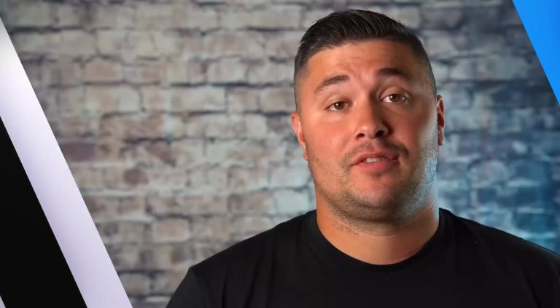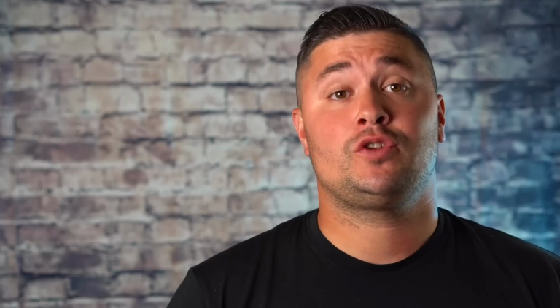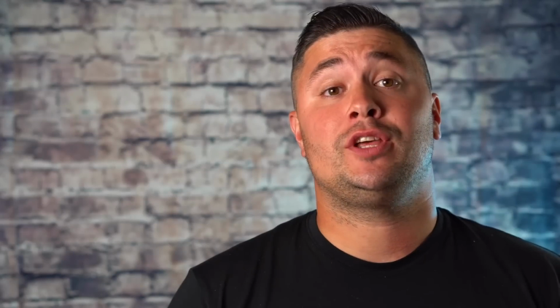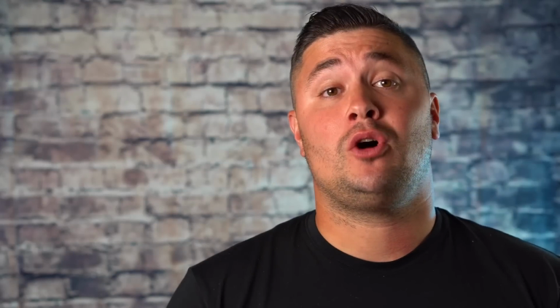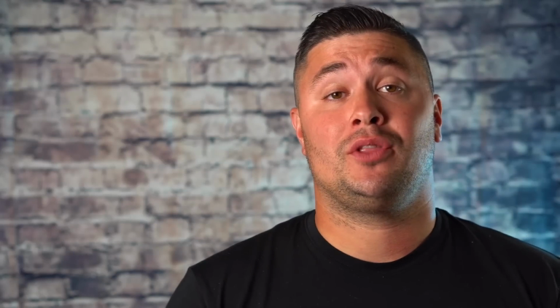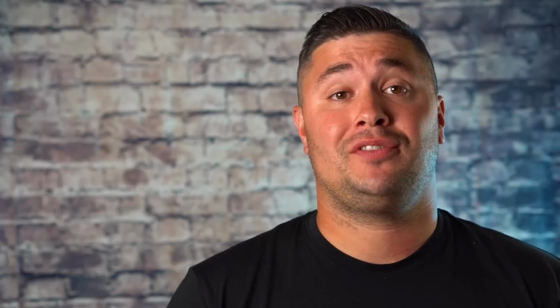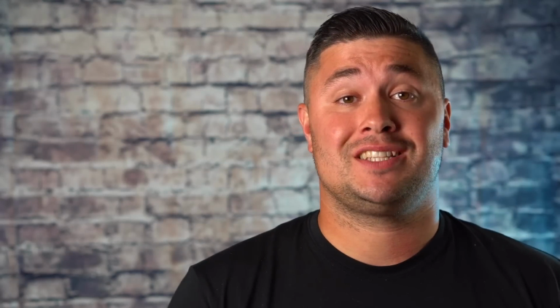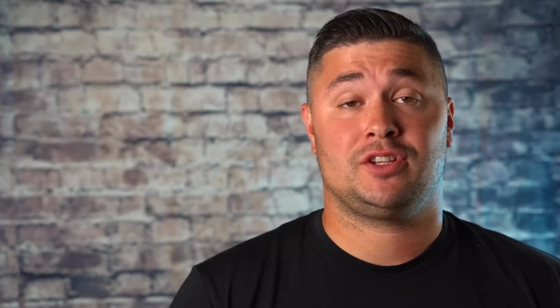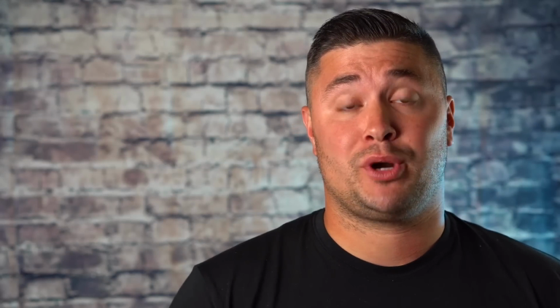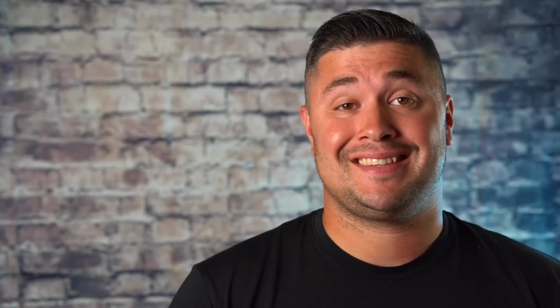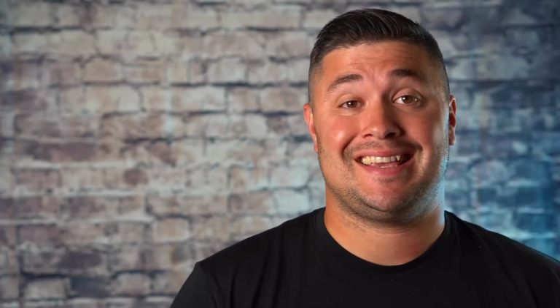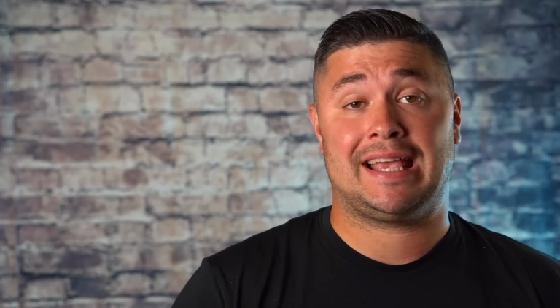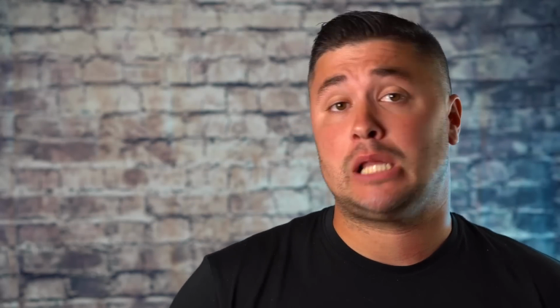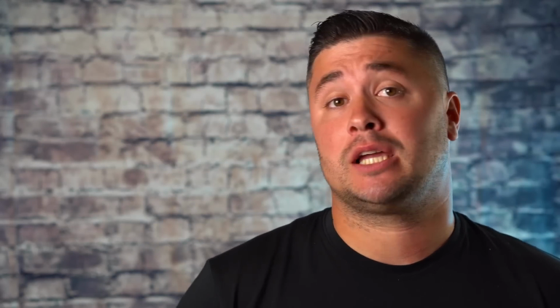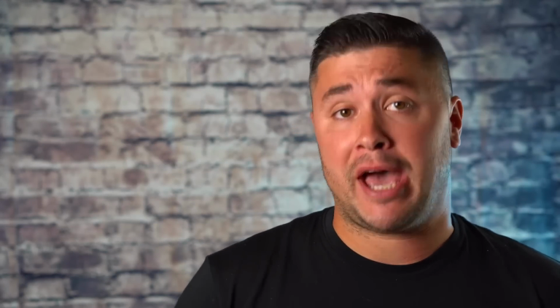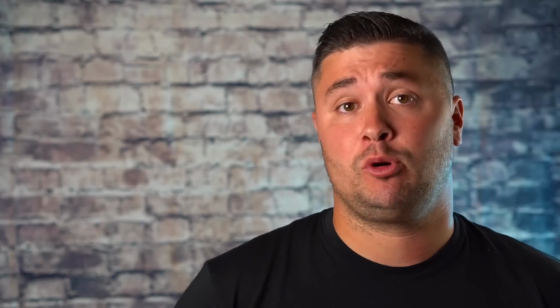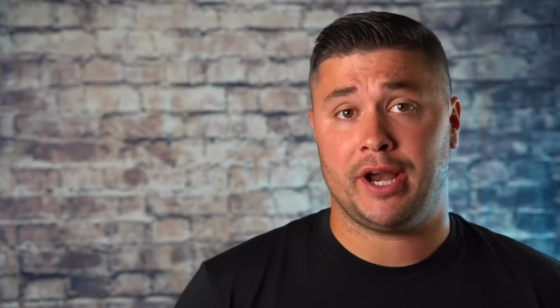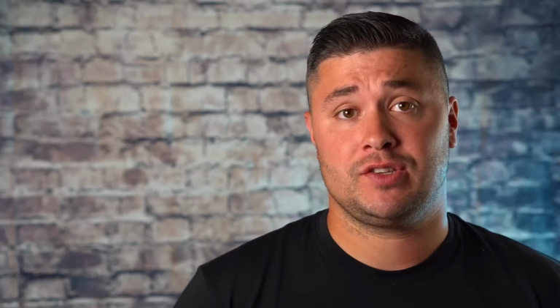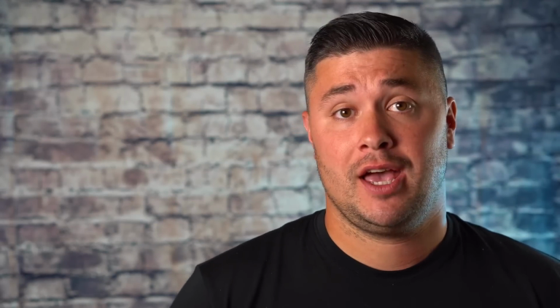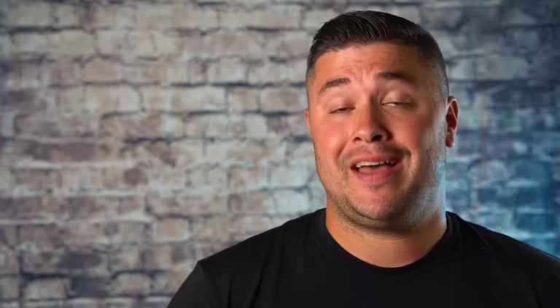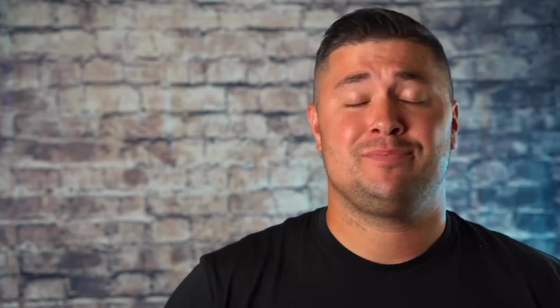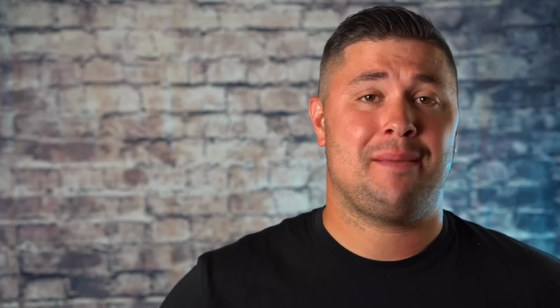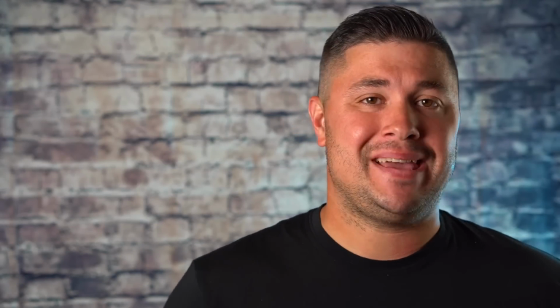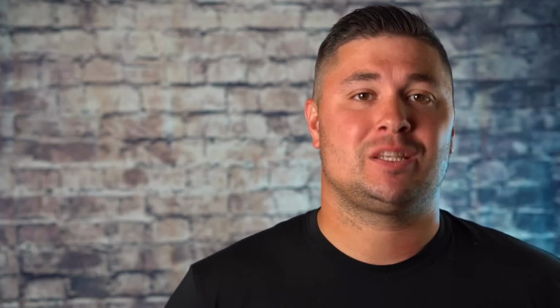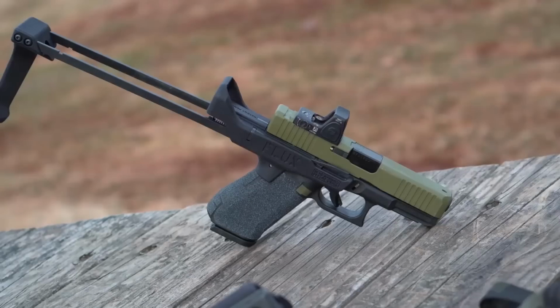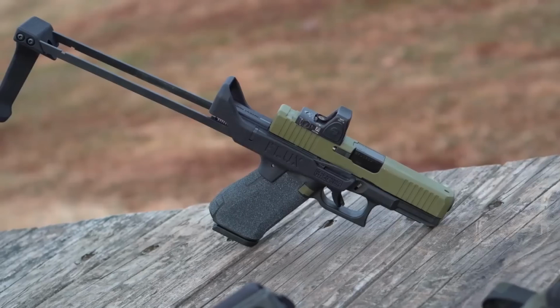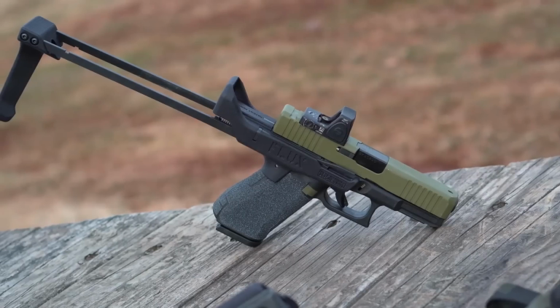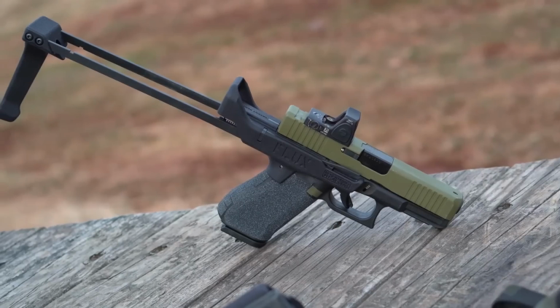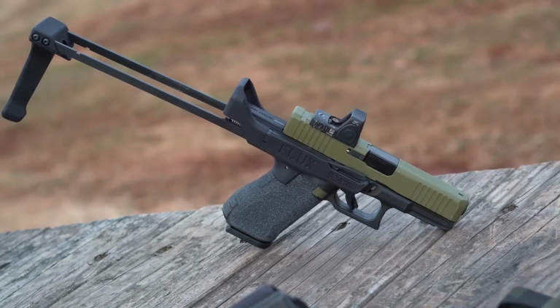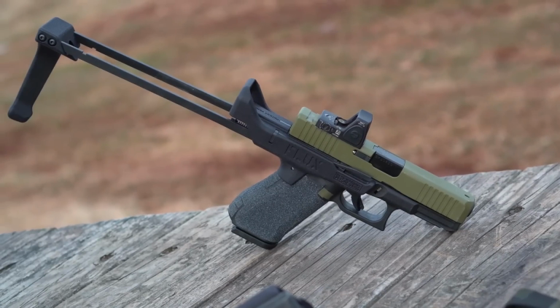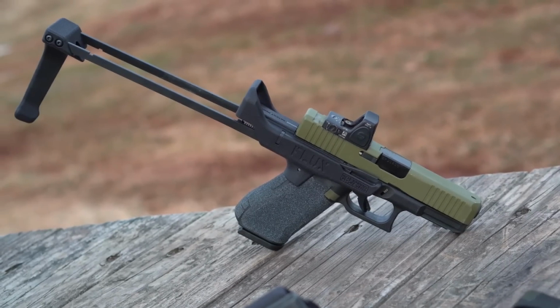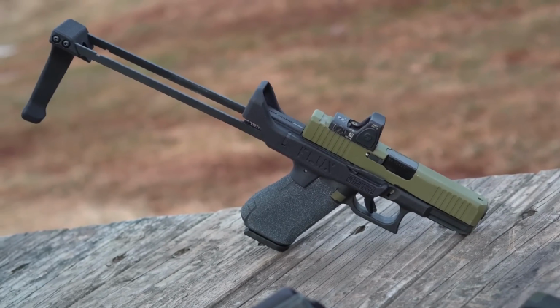For those of you that don't know, the Flux Defense Brace is a Glock-compatible brace that has made a big splash in 2019.